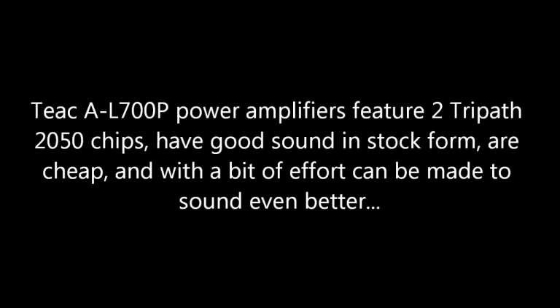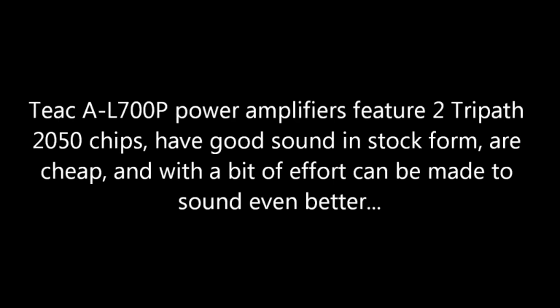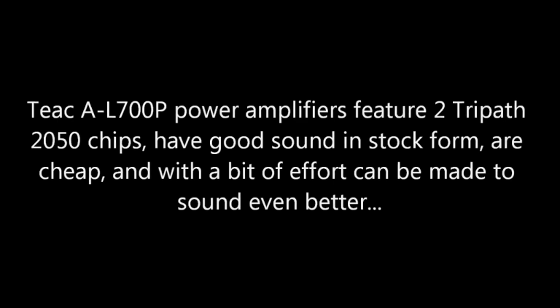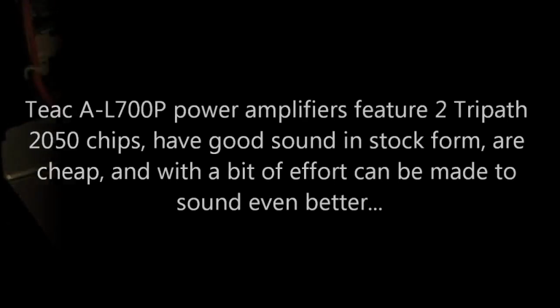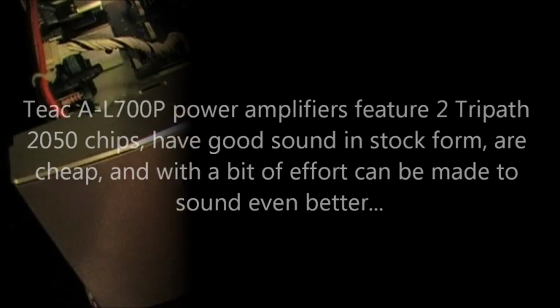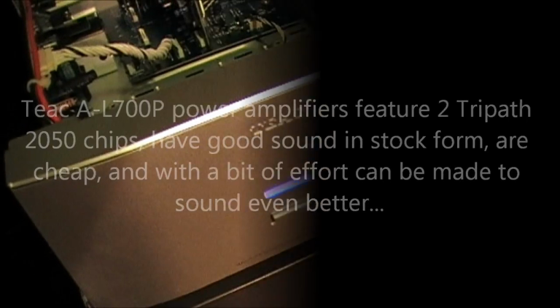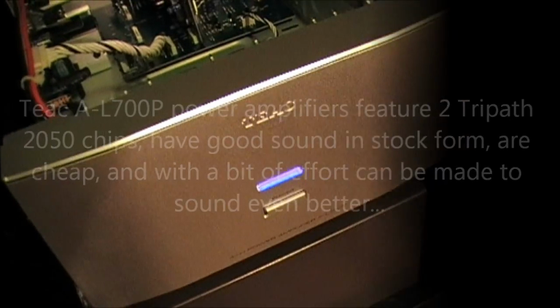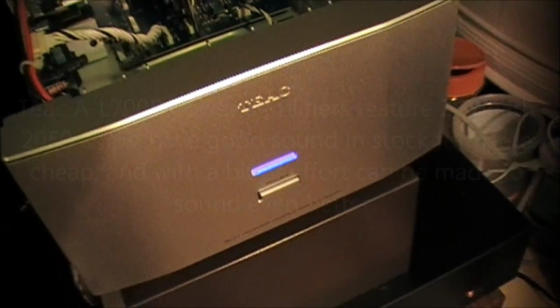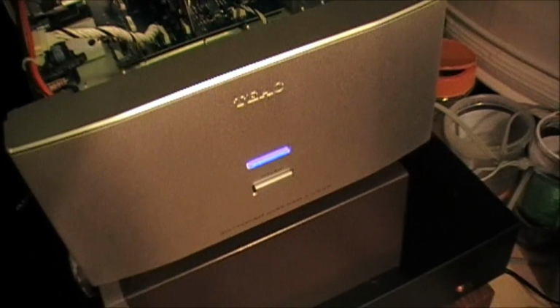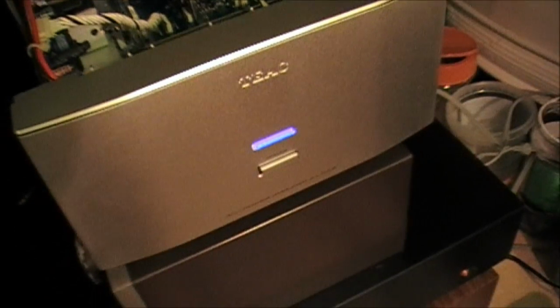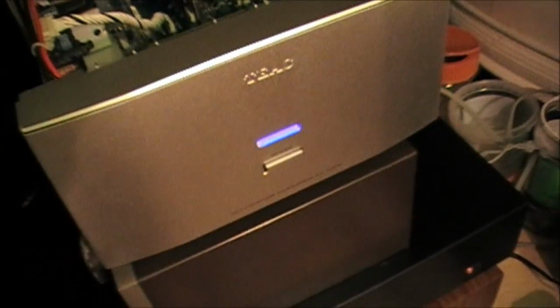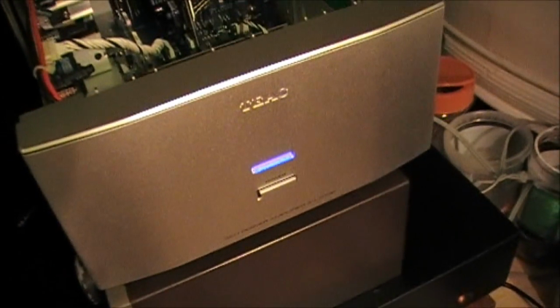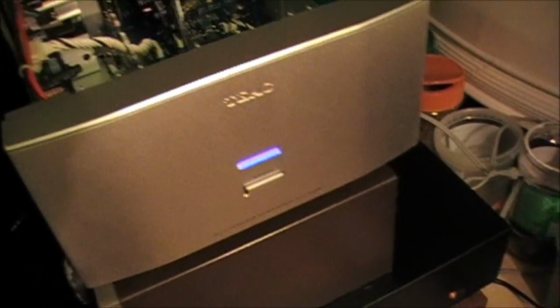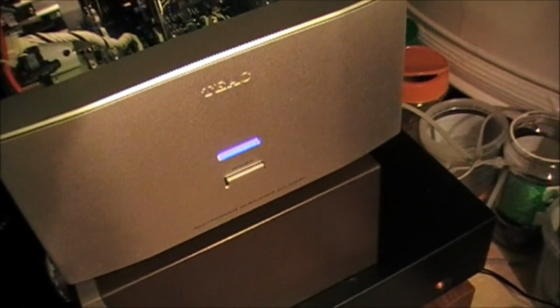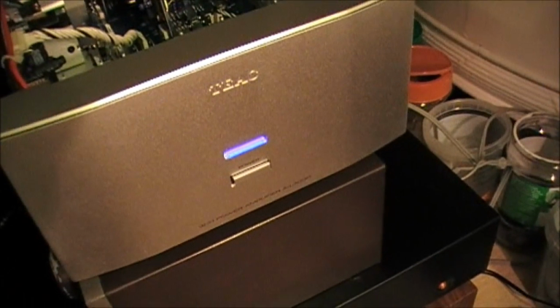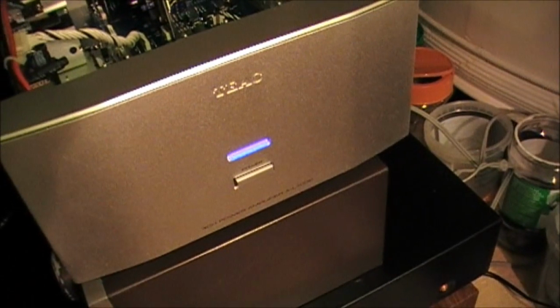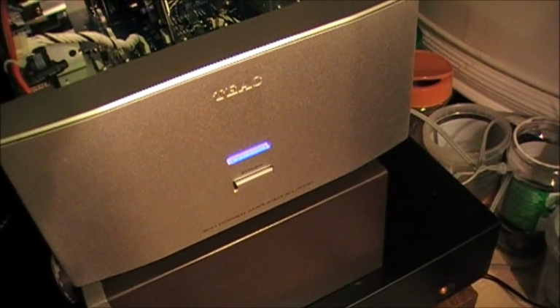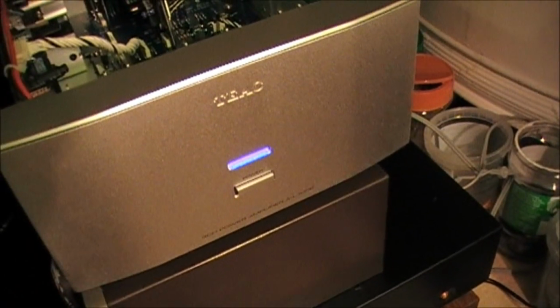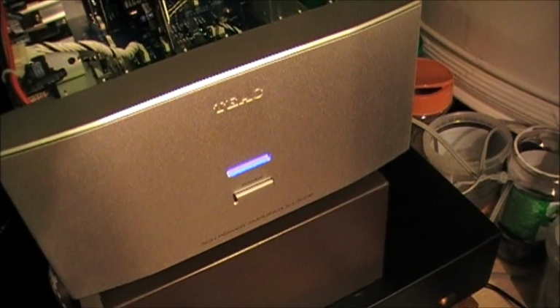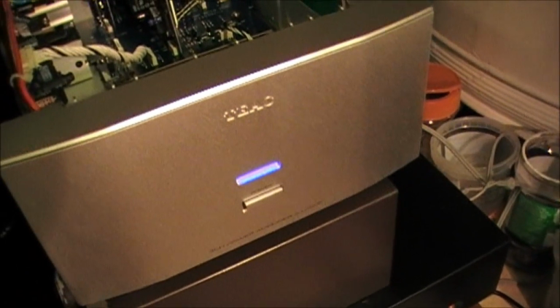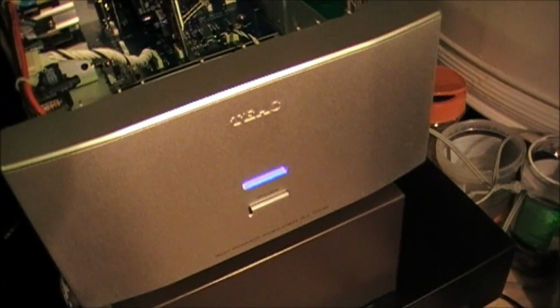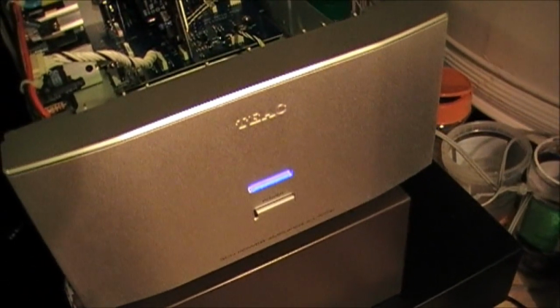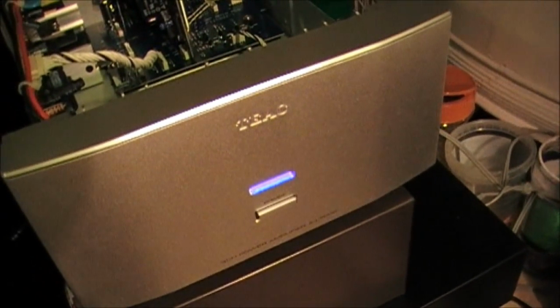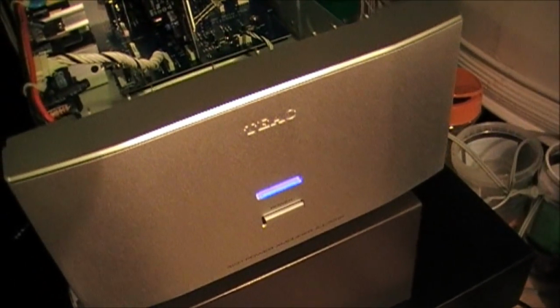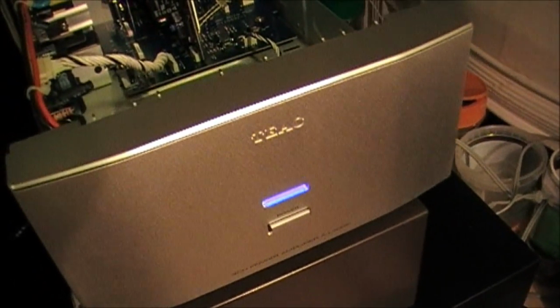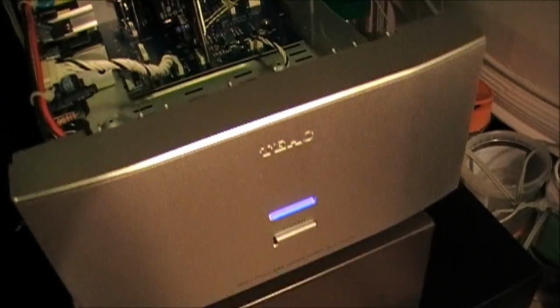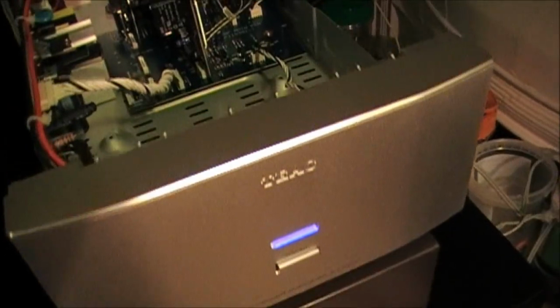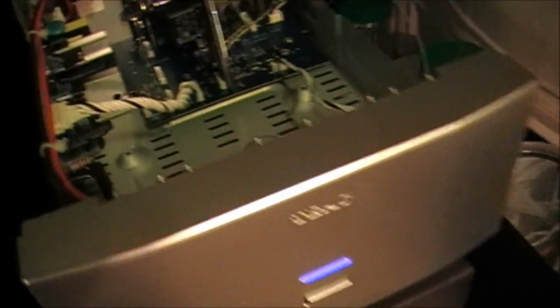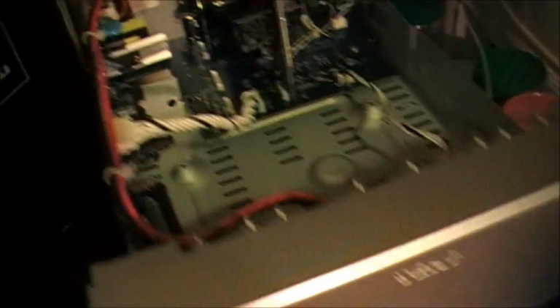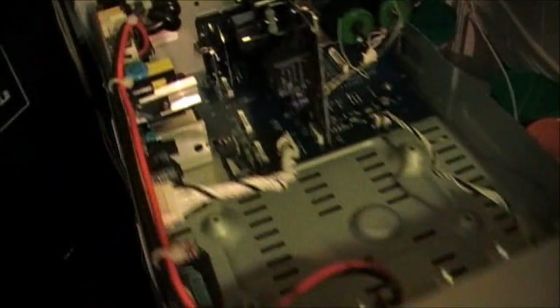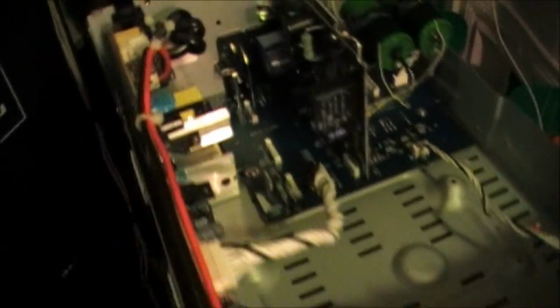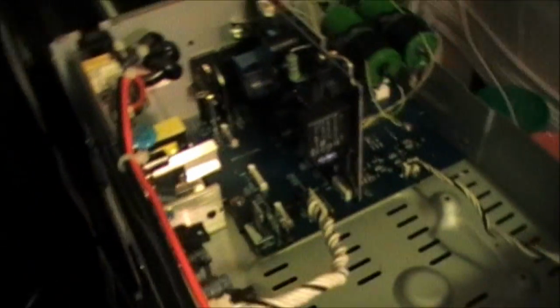Hello Youtubers, this is my Teek AL700P amplifier modified by me.